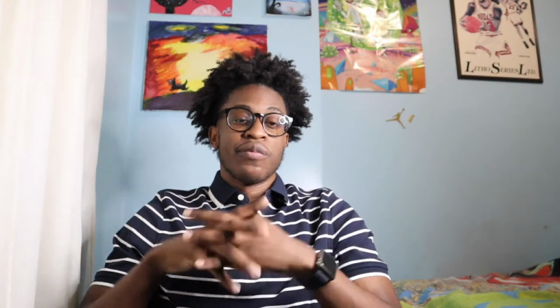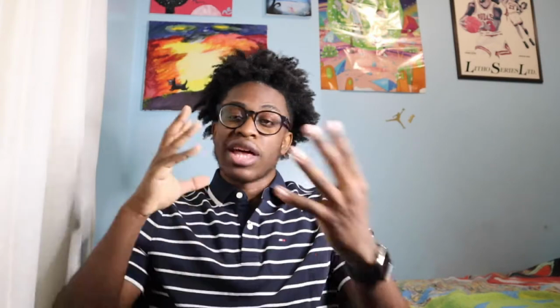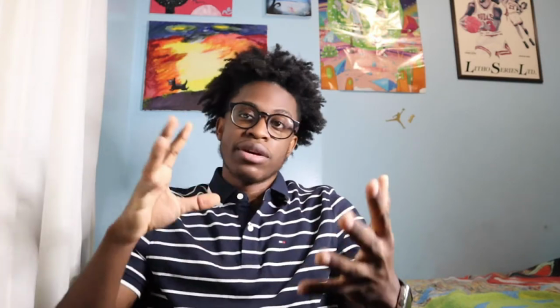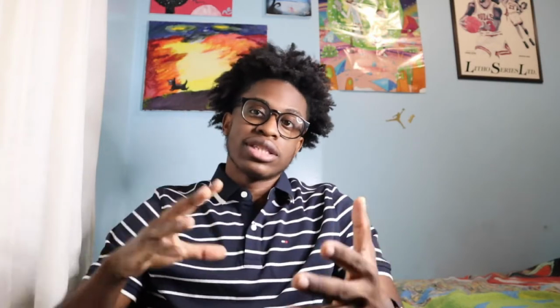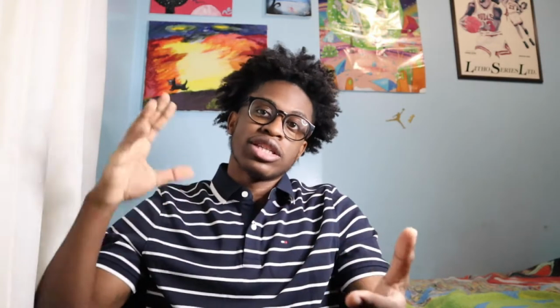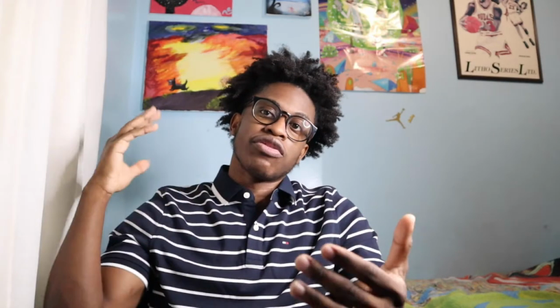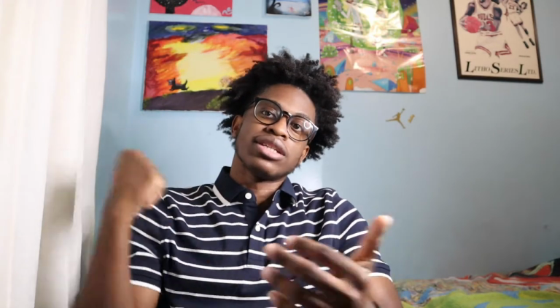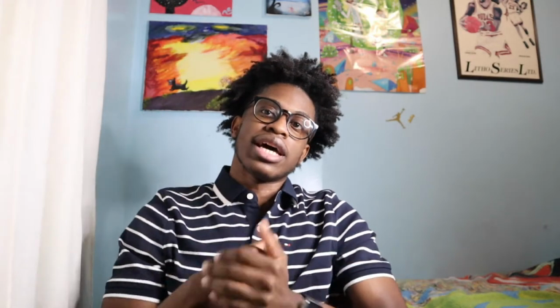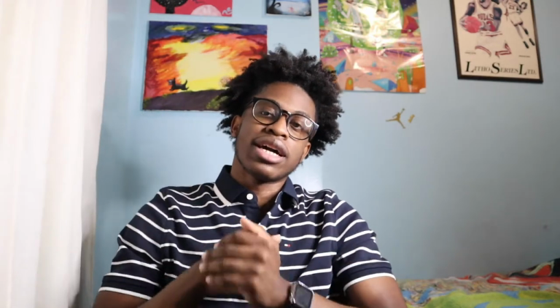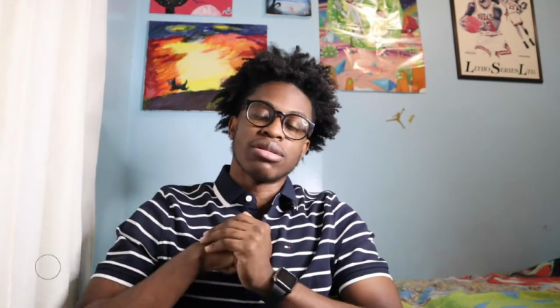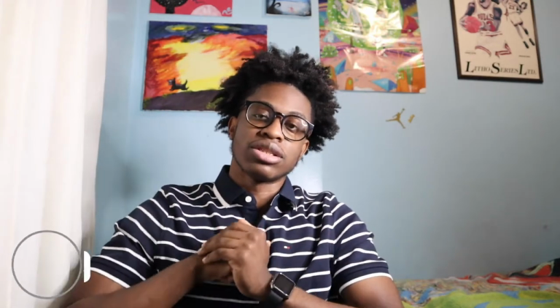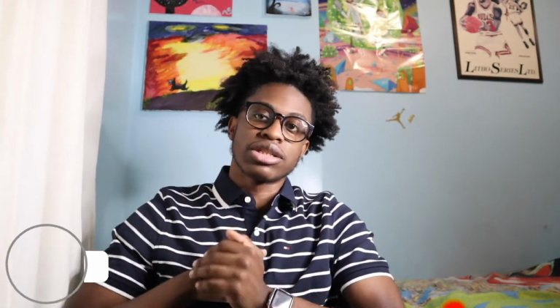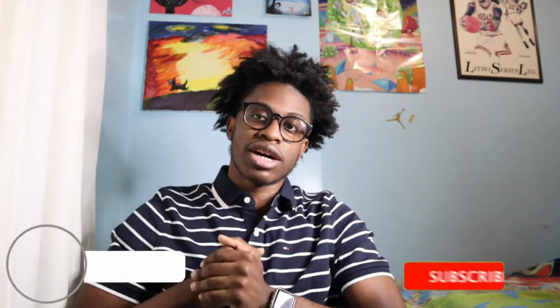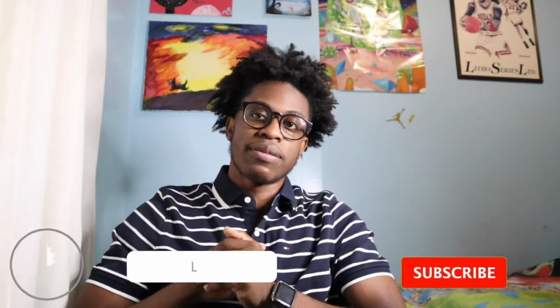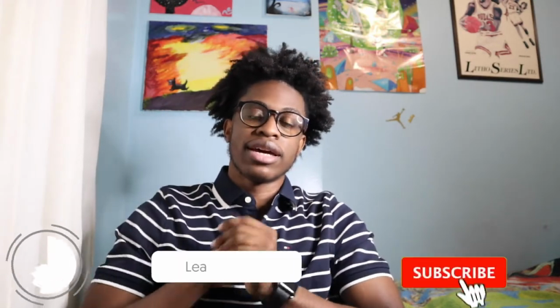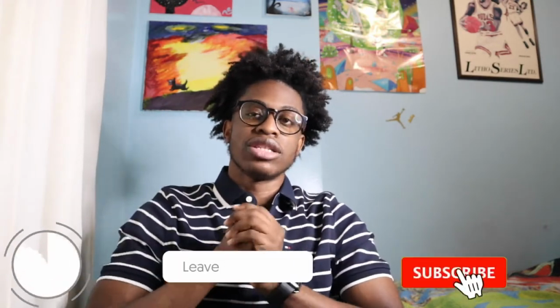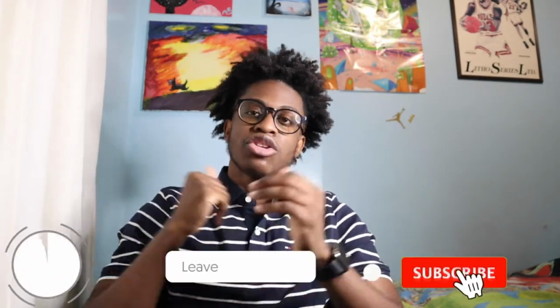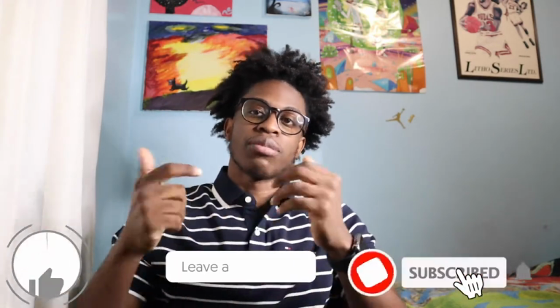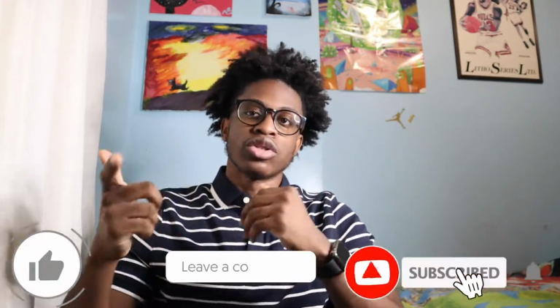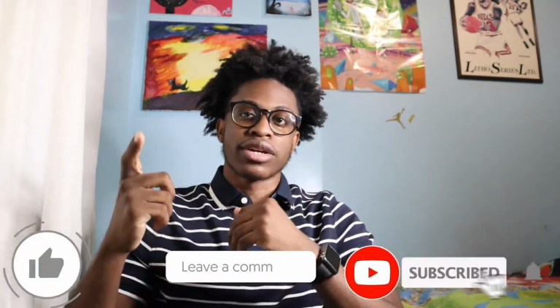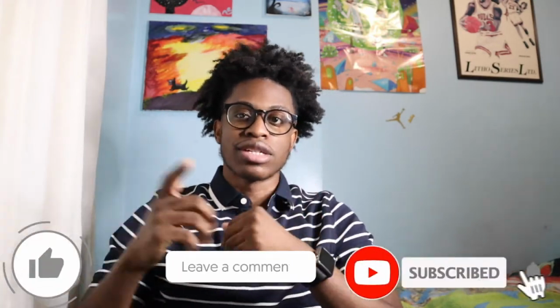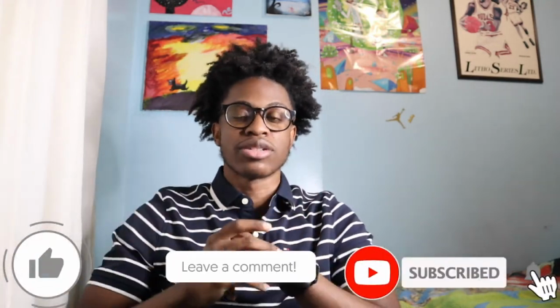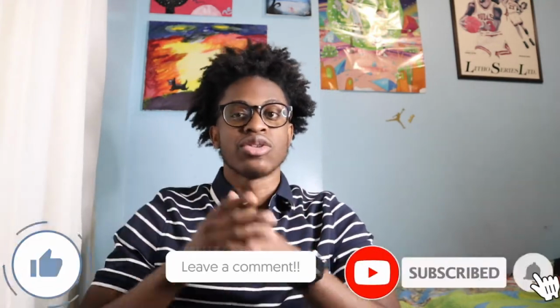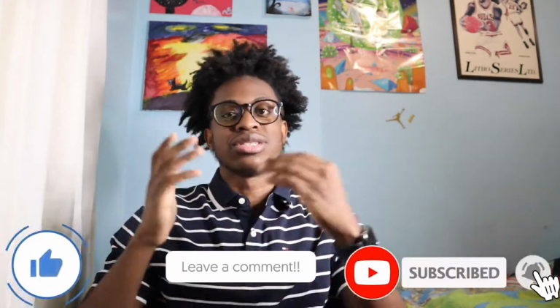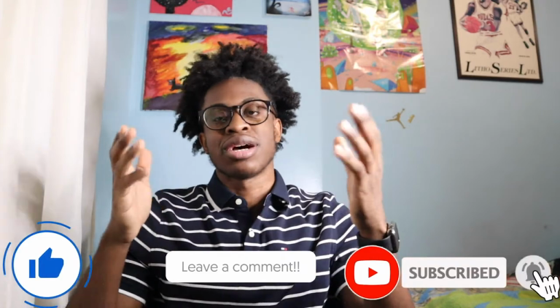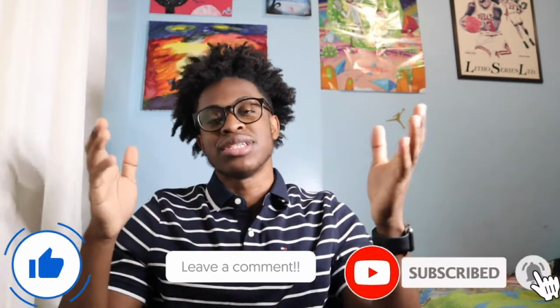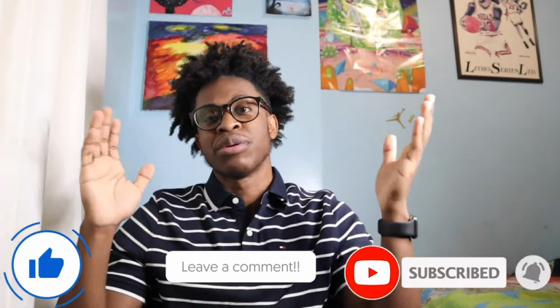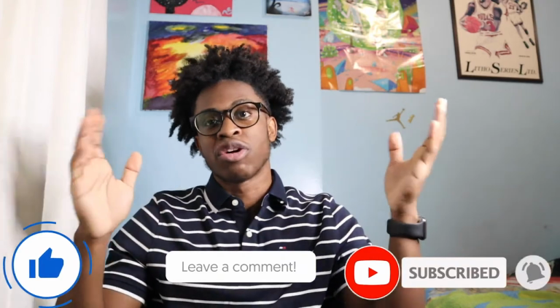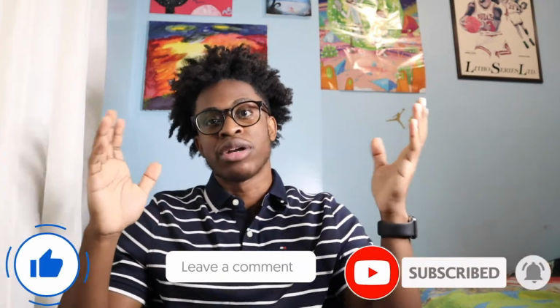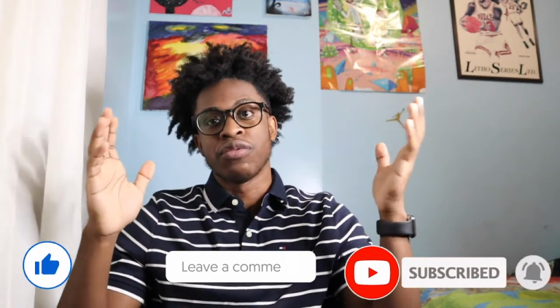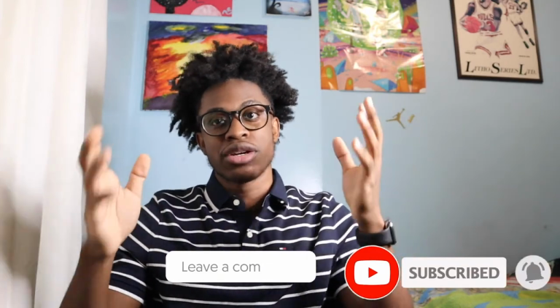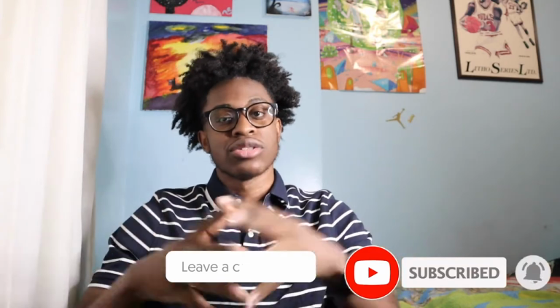With that being said, don't forget to like, comment, subscribe, and turn on that post notification bell so you can see all my new videos.